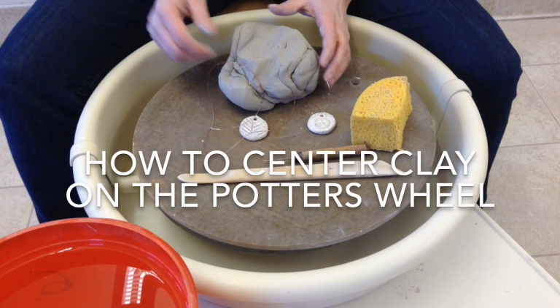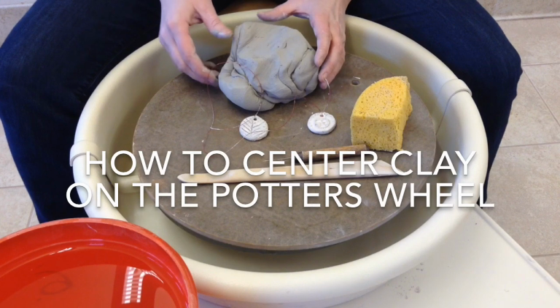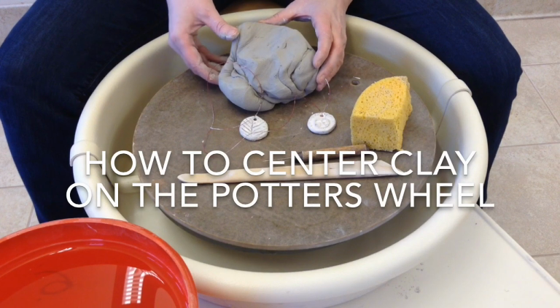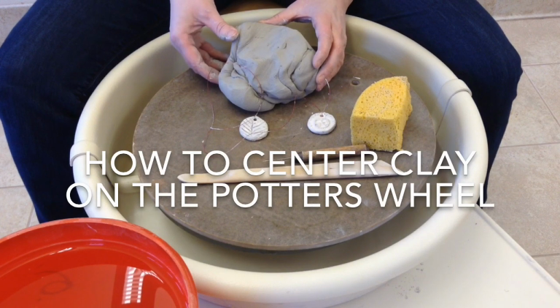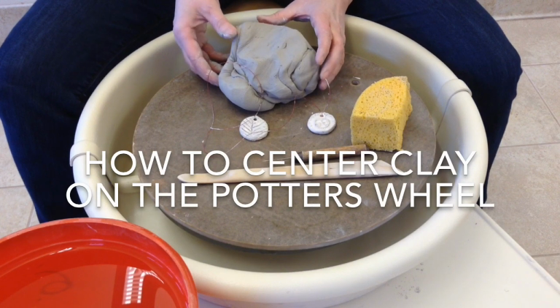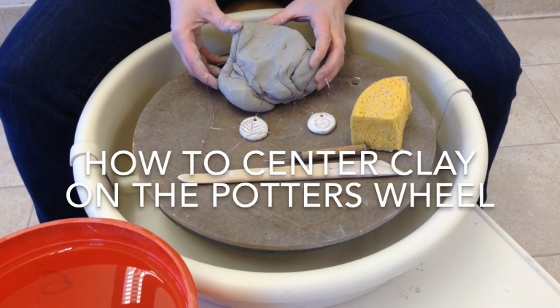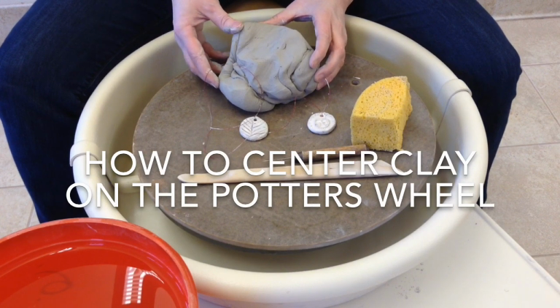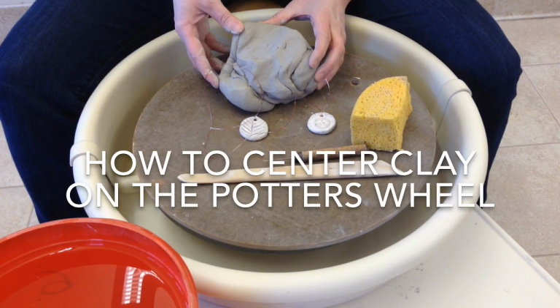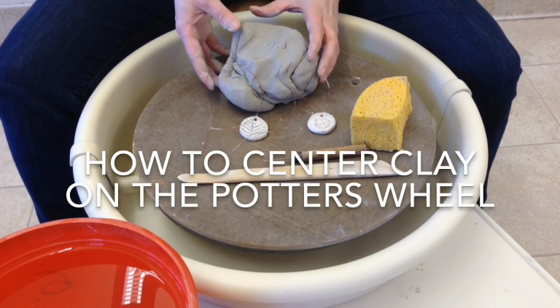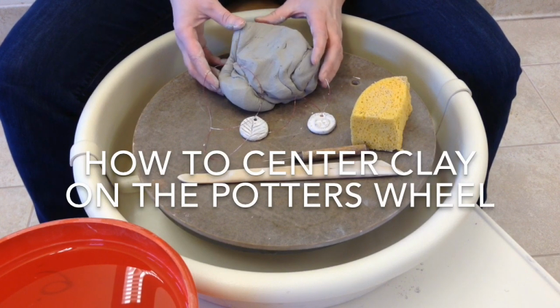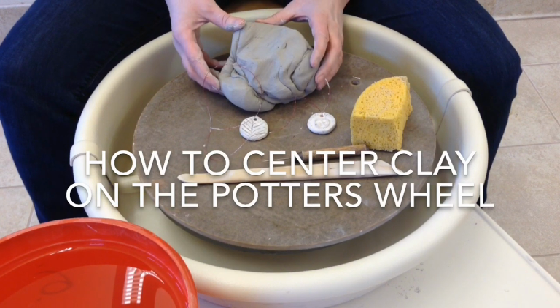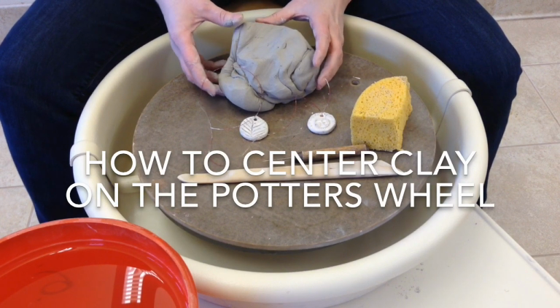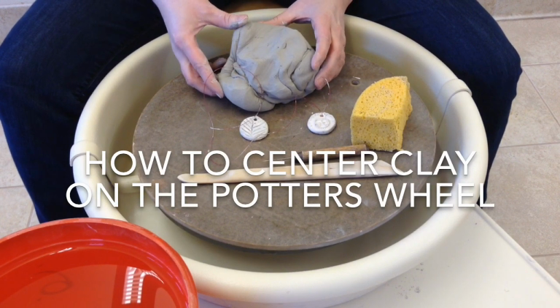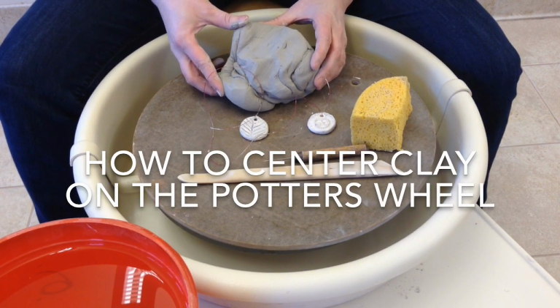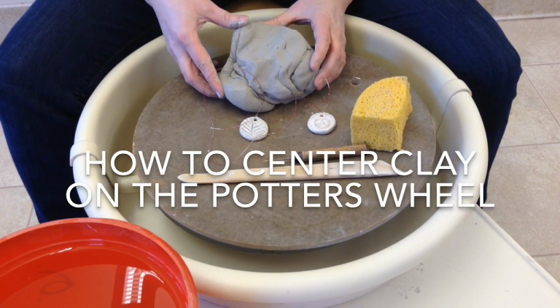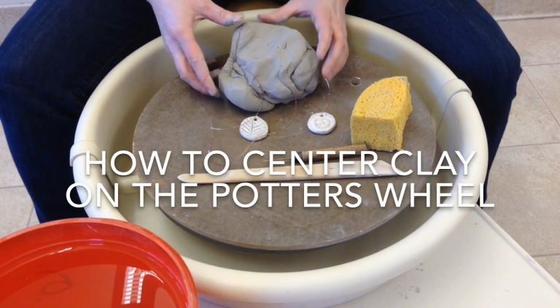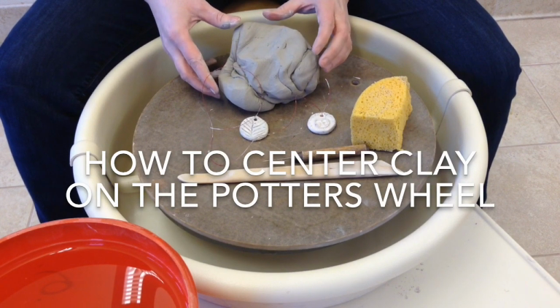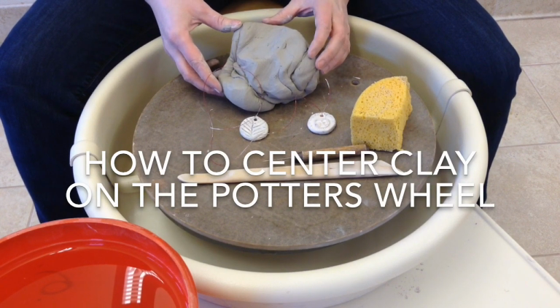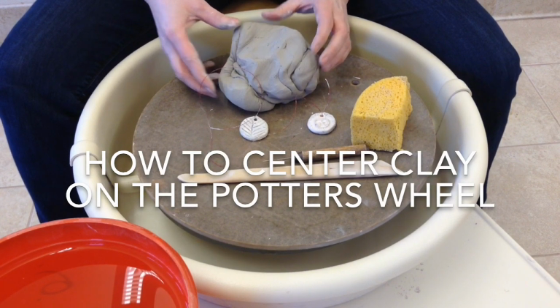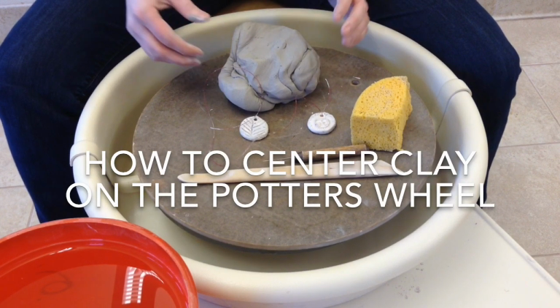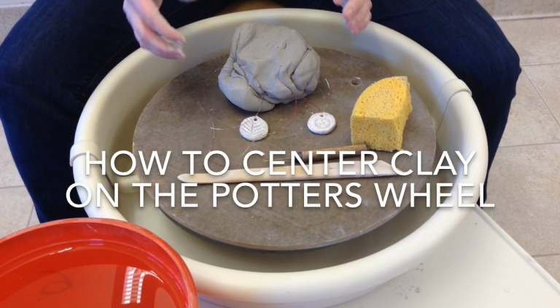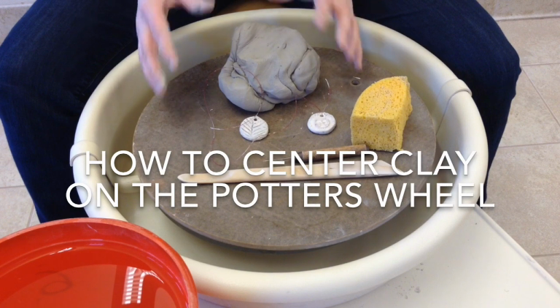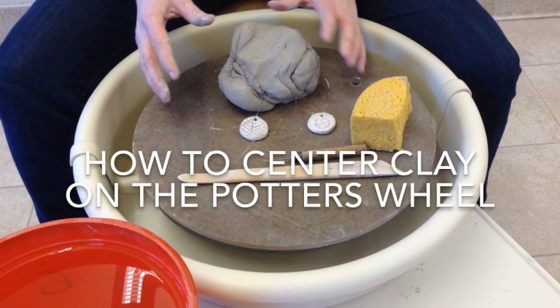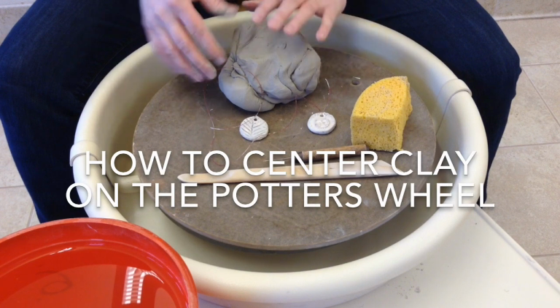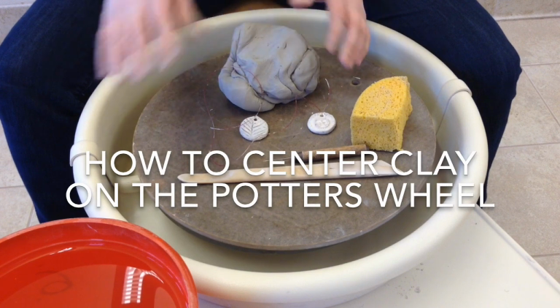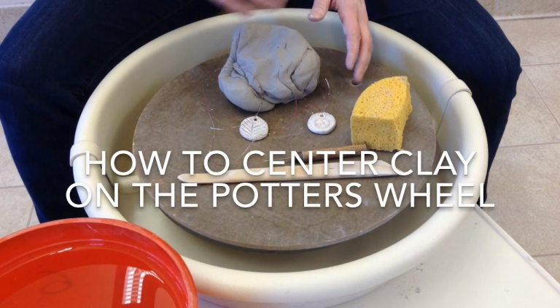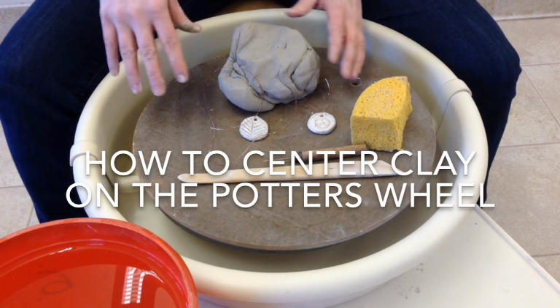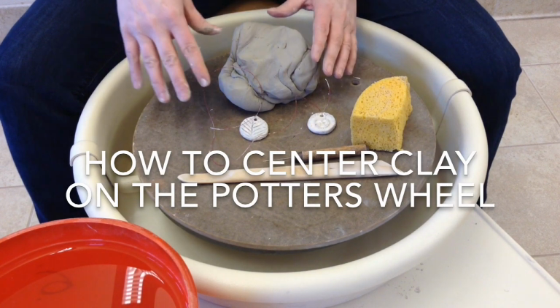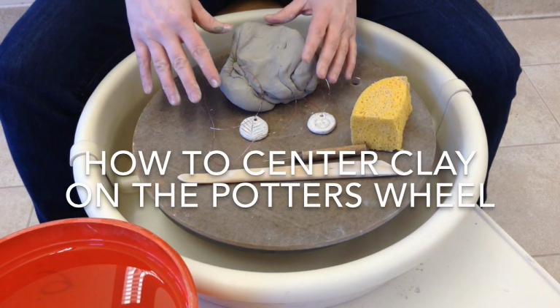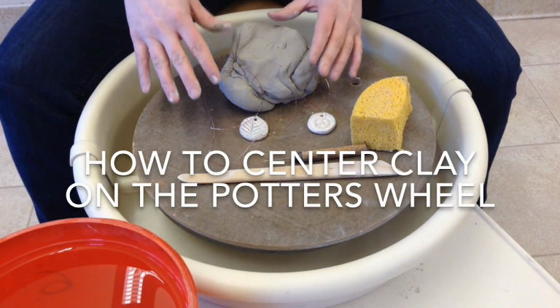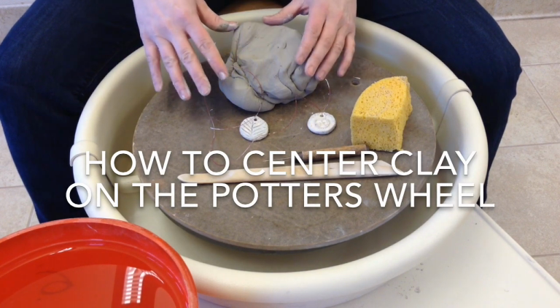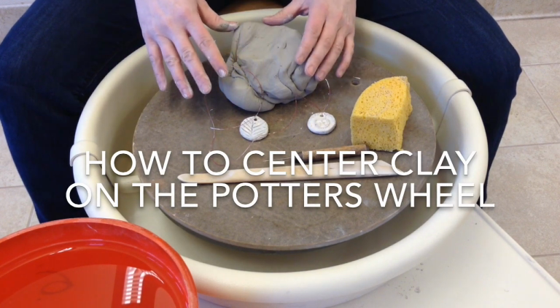When you're getting ready to make a pot on a potter's wheel, it's called throwing. The process of making it on the wheel is called throwing.